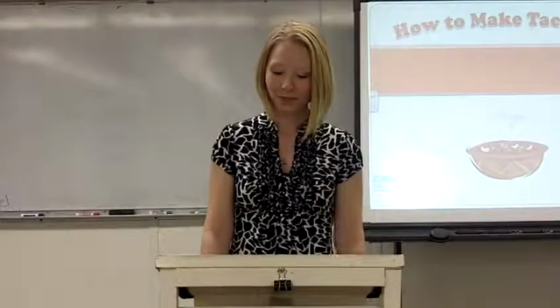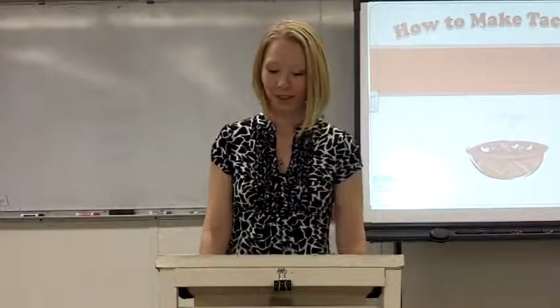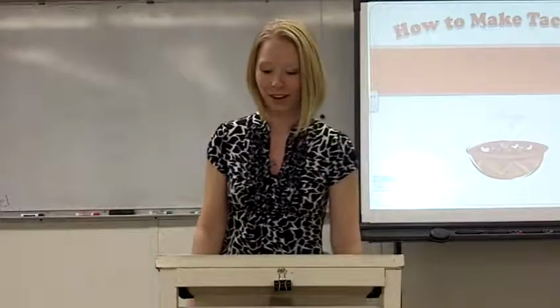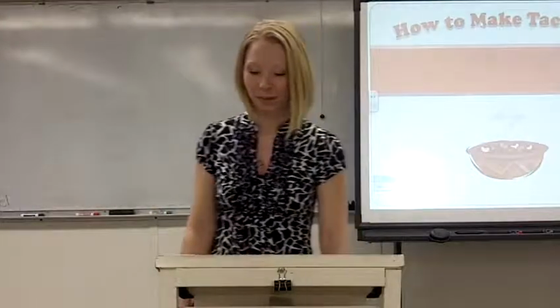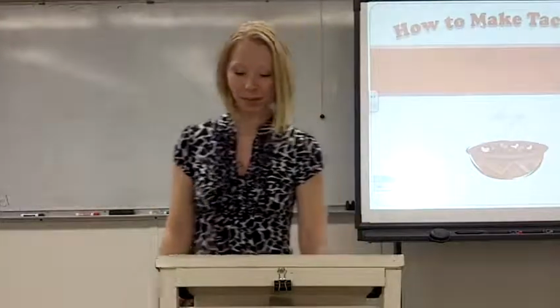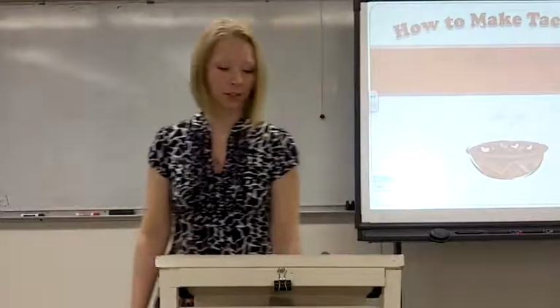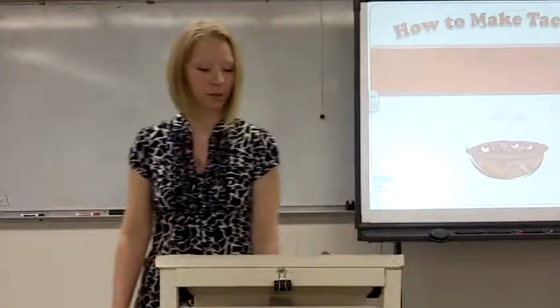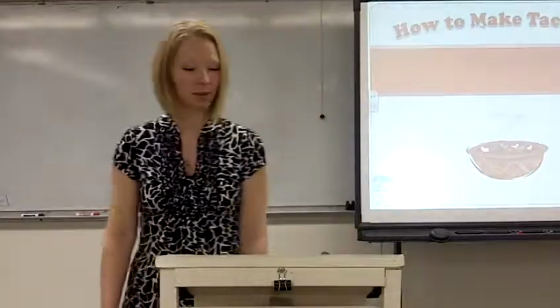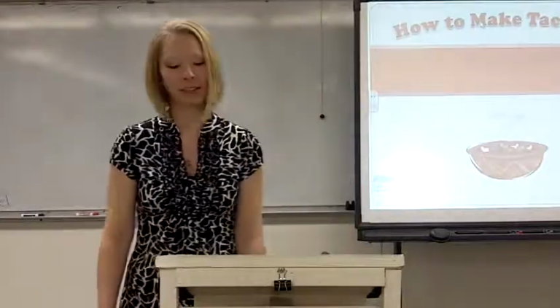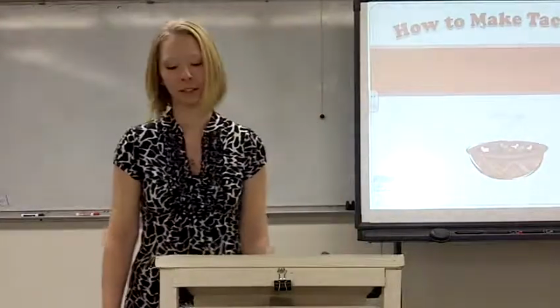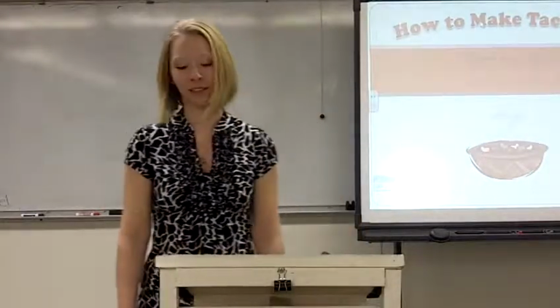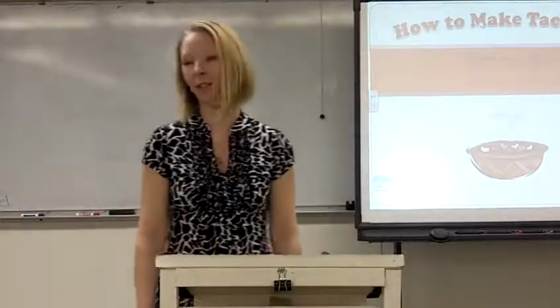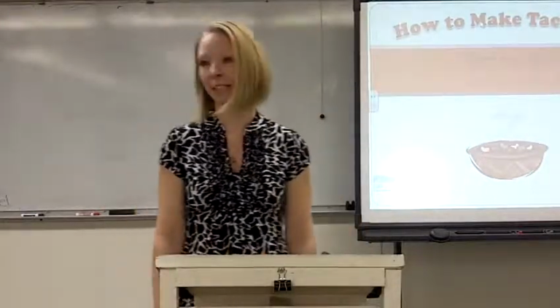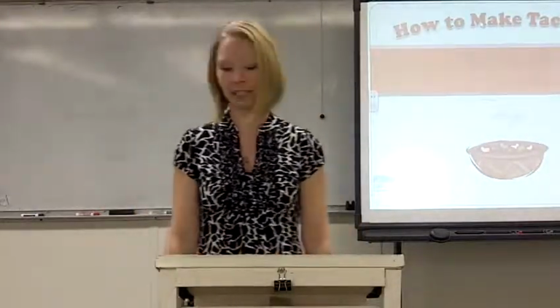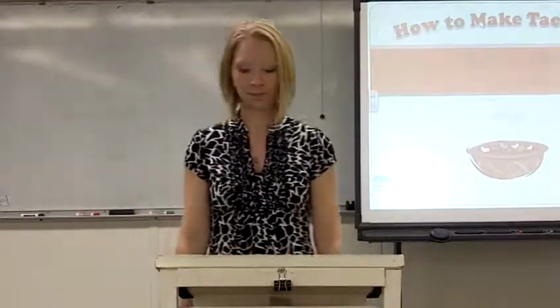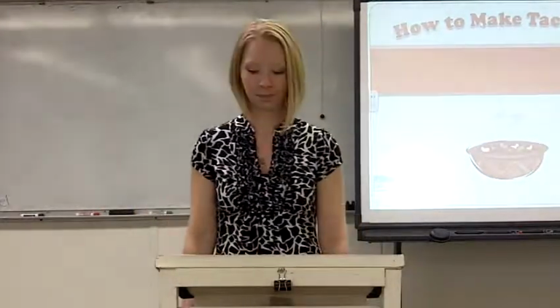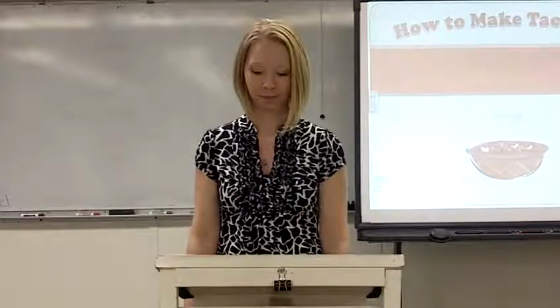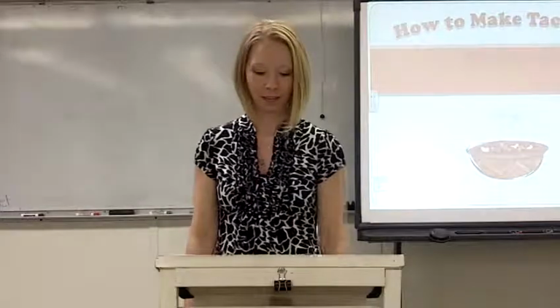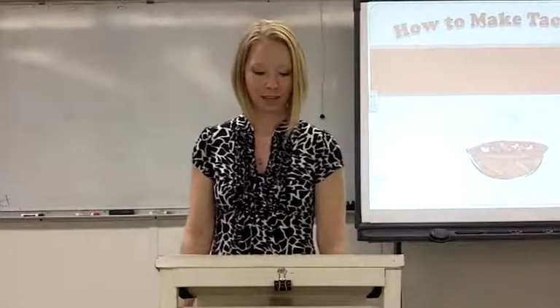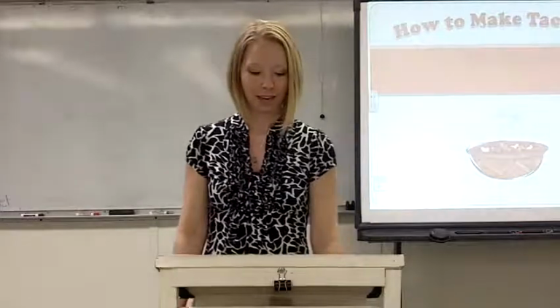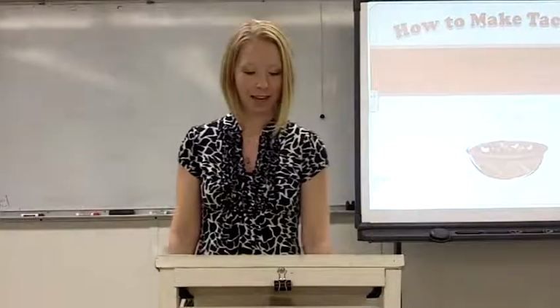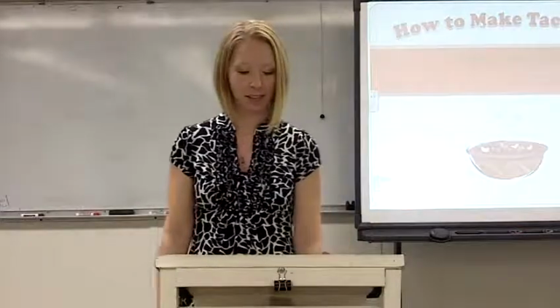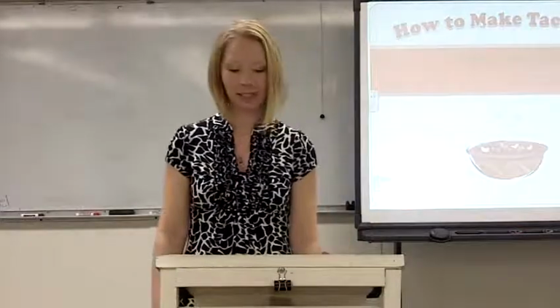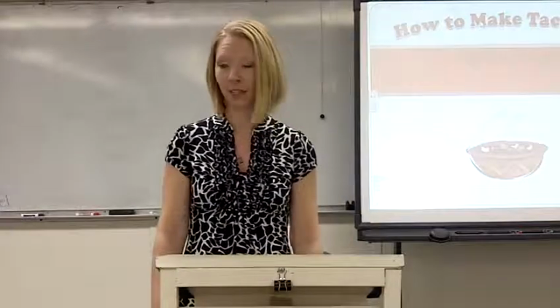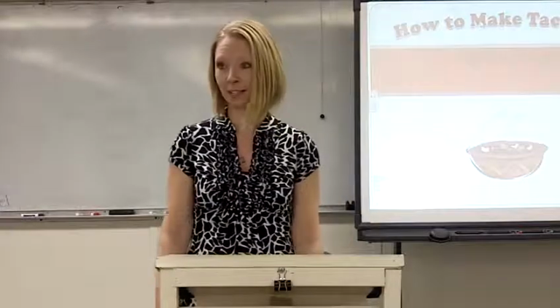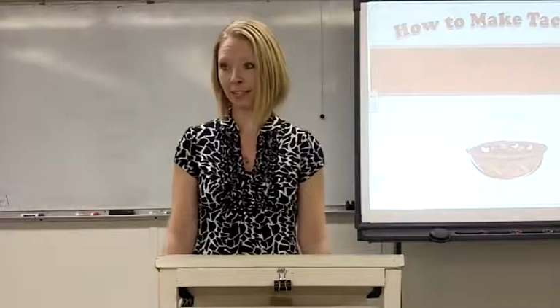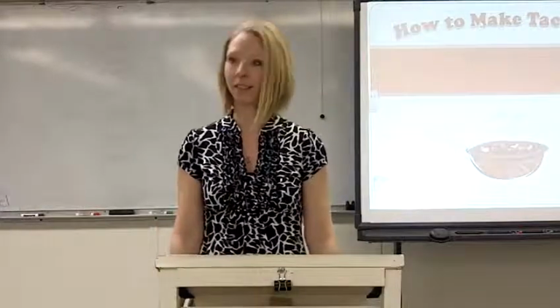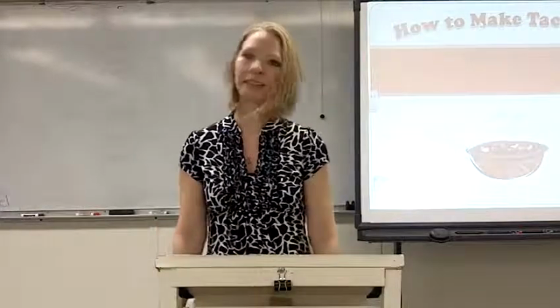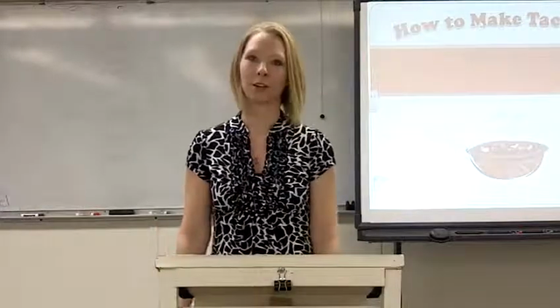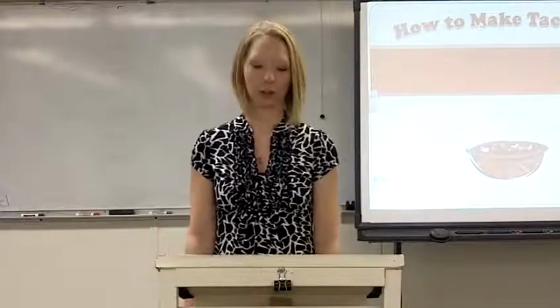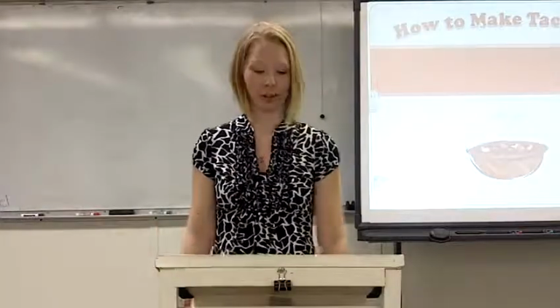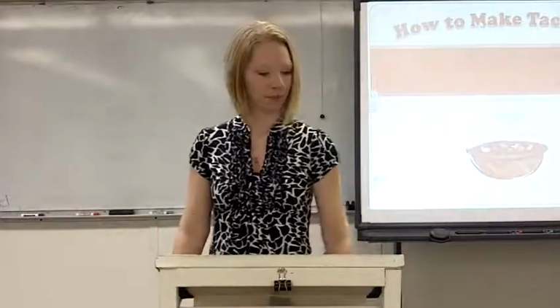I'm going to show you the materials that you'll need, how to mix the ingredients, and how to cook it.